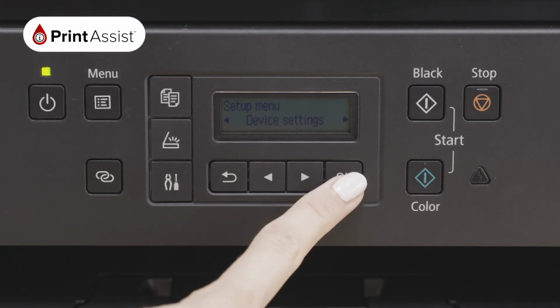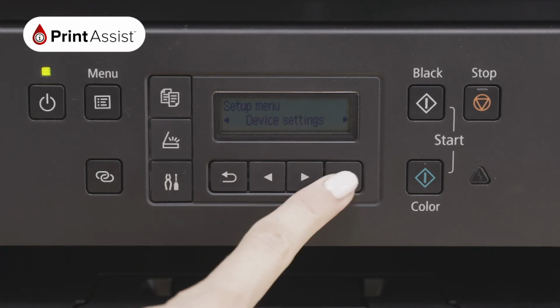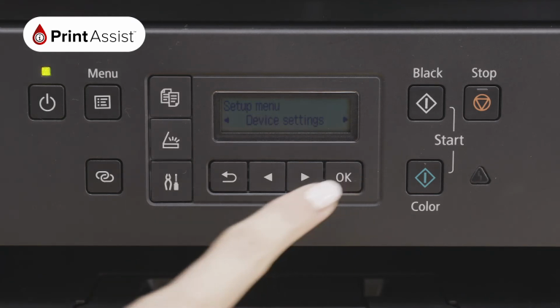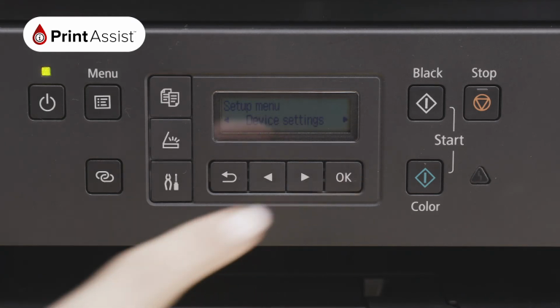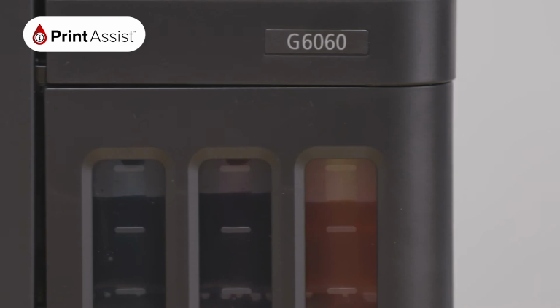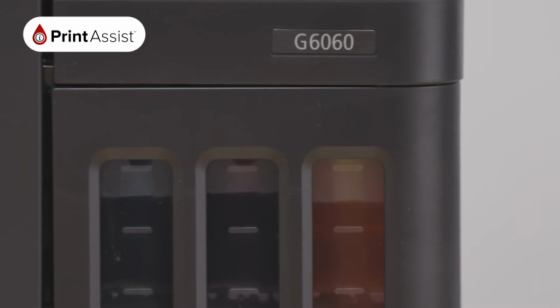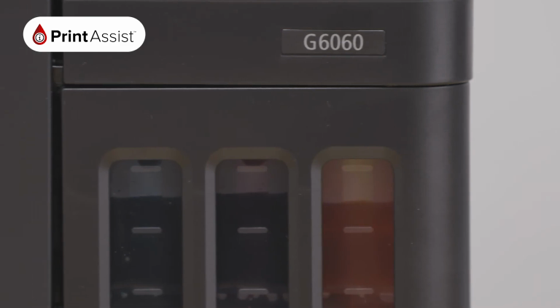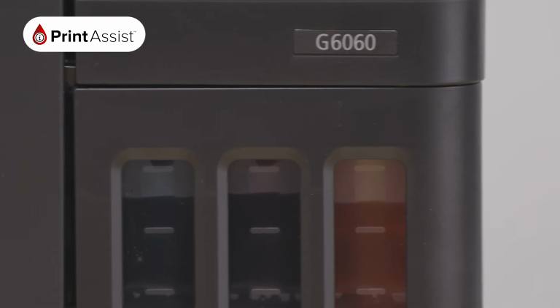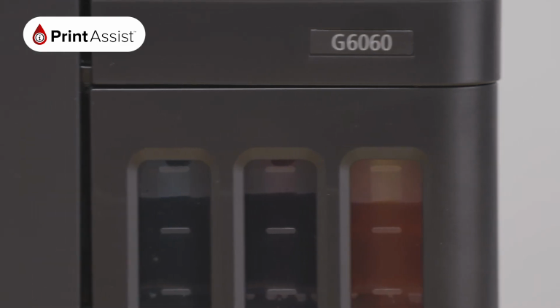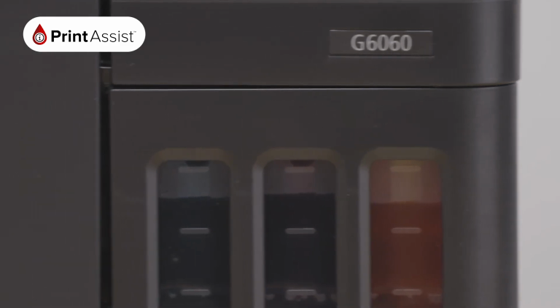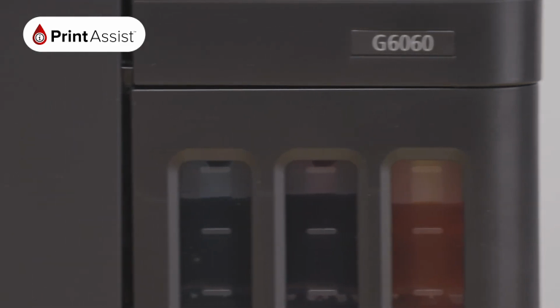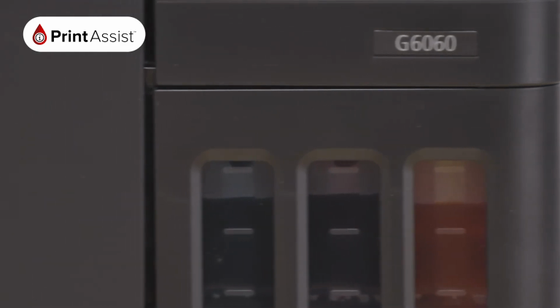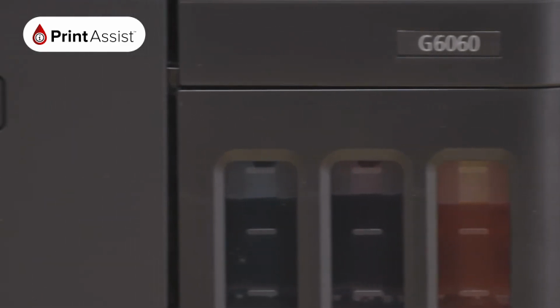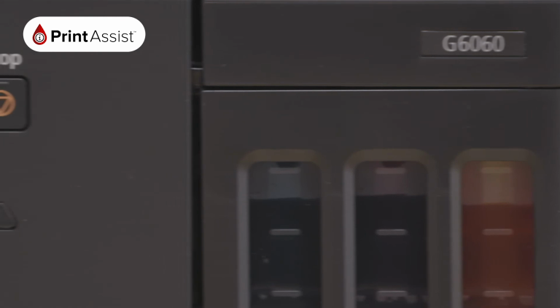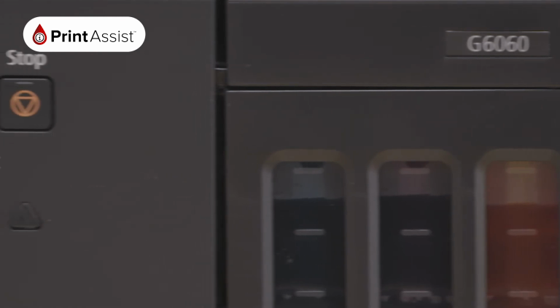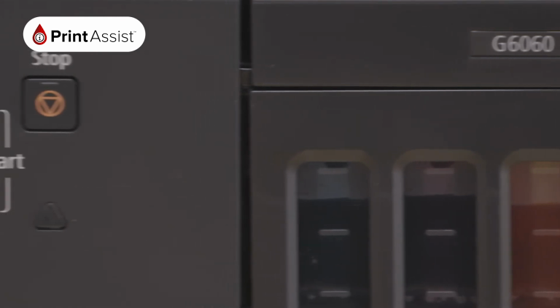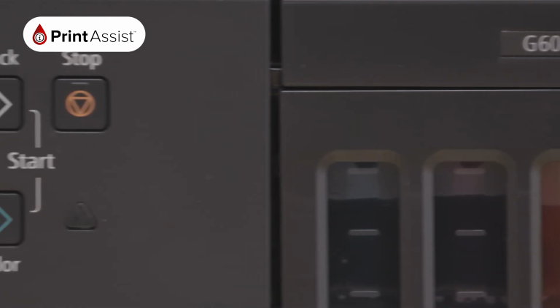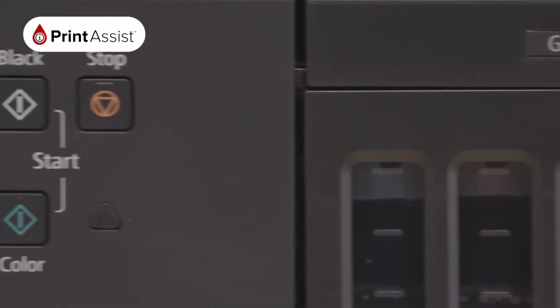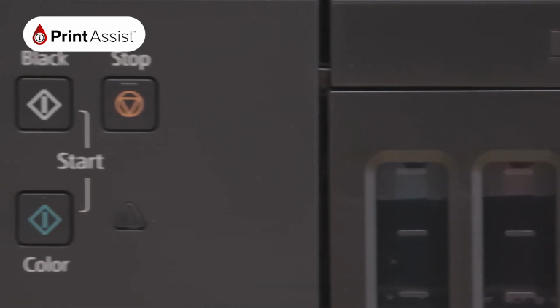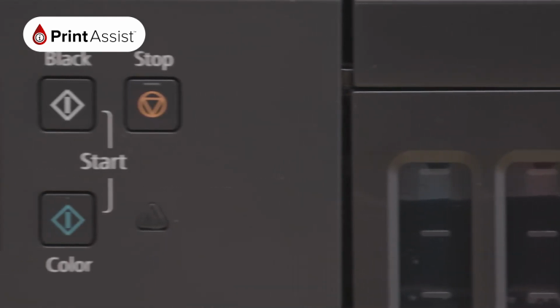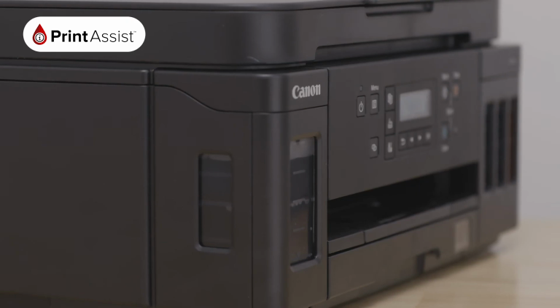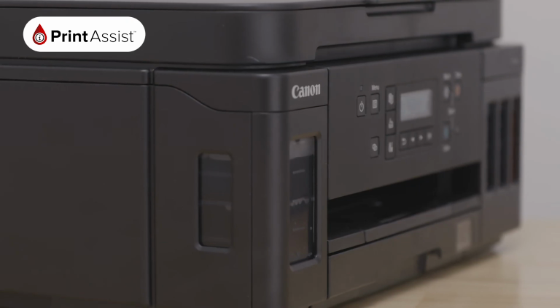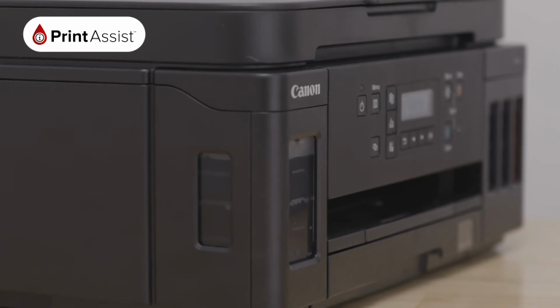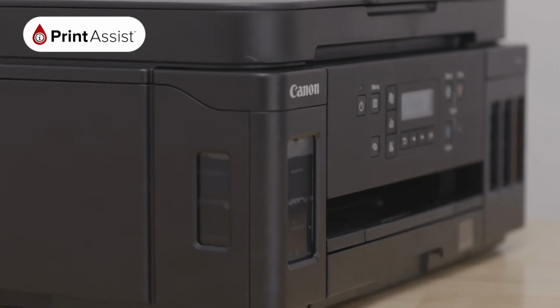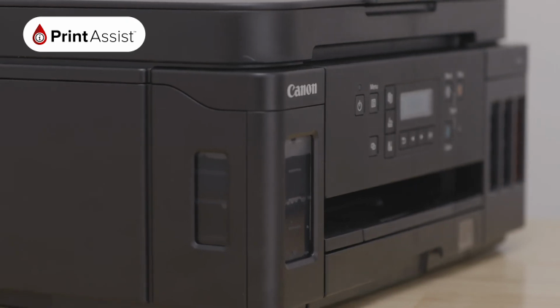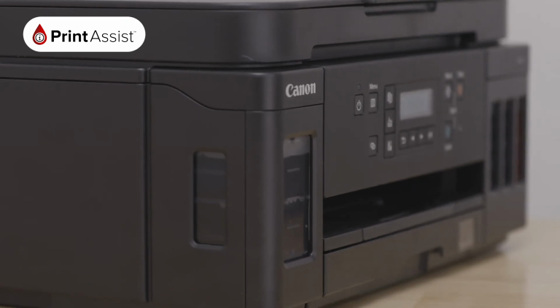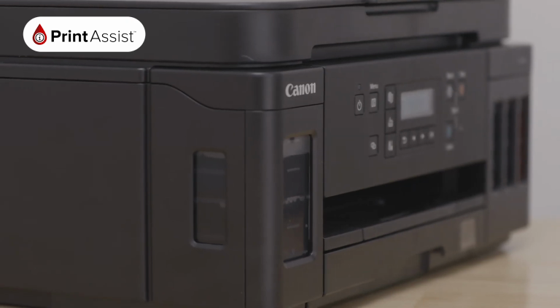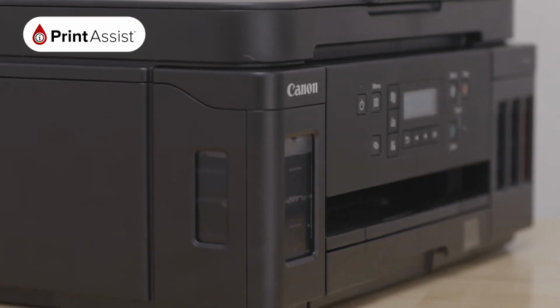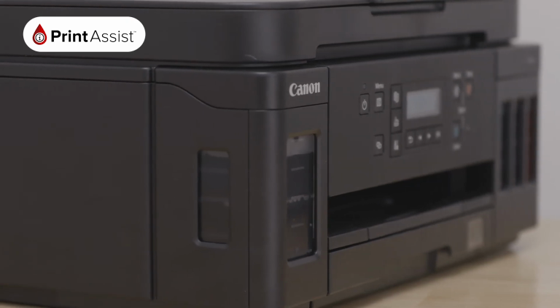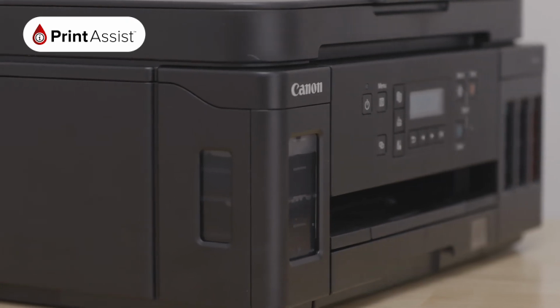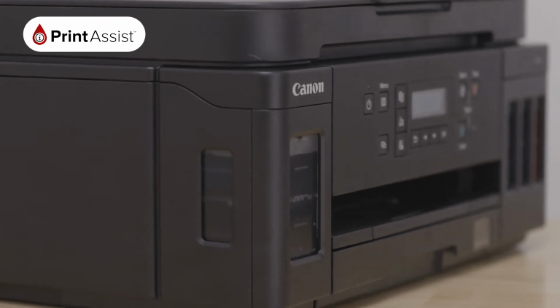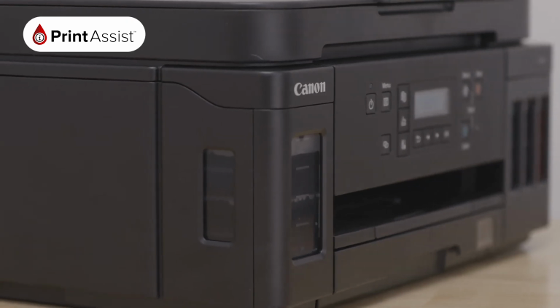Congratulations, your Canon printer has now been added to your Wi-Fi network. You can now print and scan directly over your network, as well as set up additional devices for wireless printing and scanning.